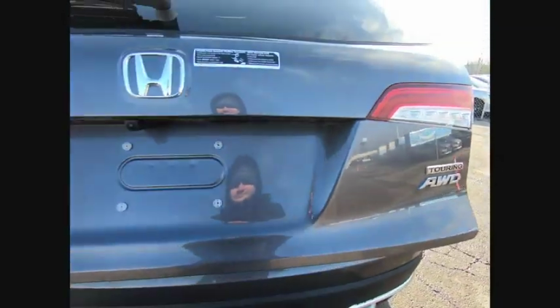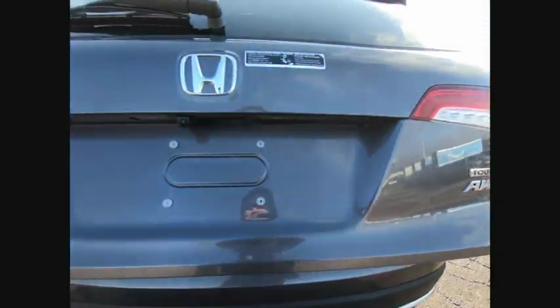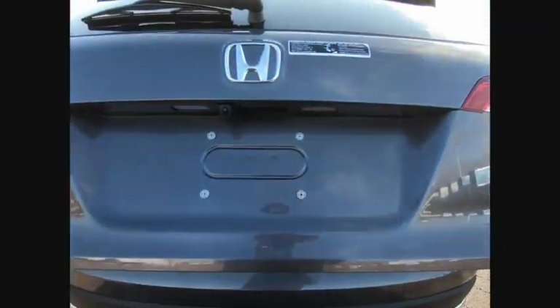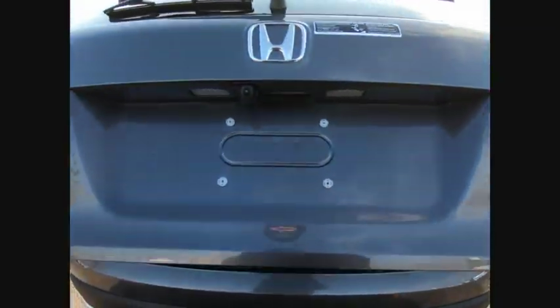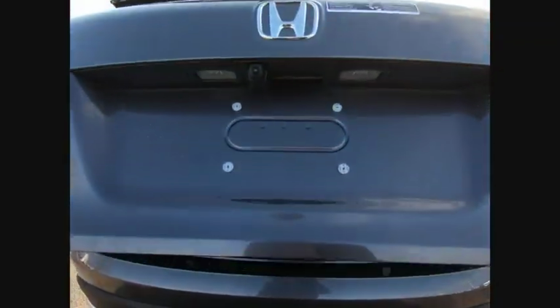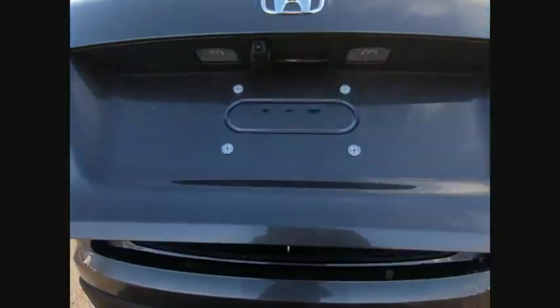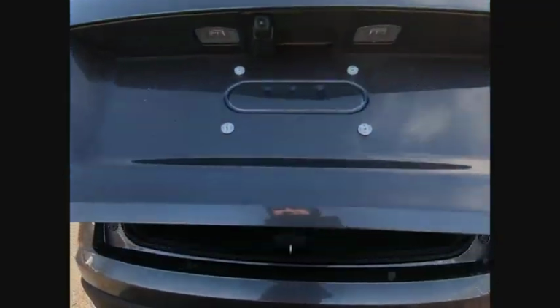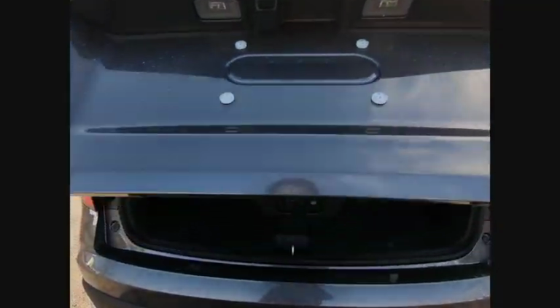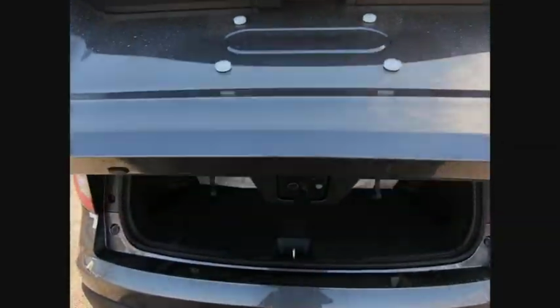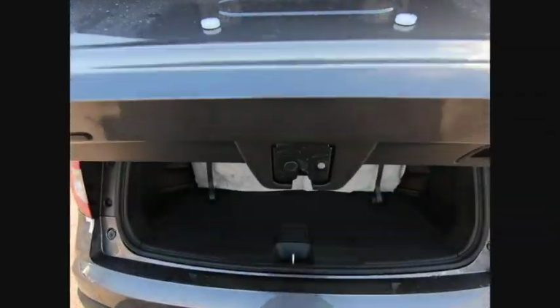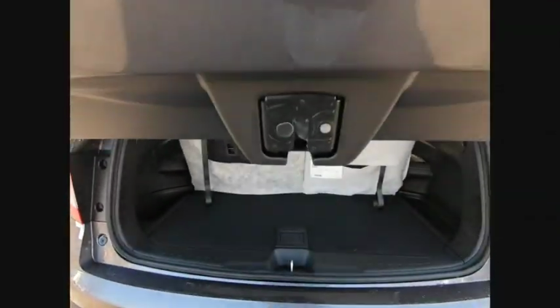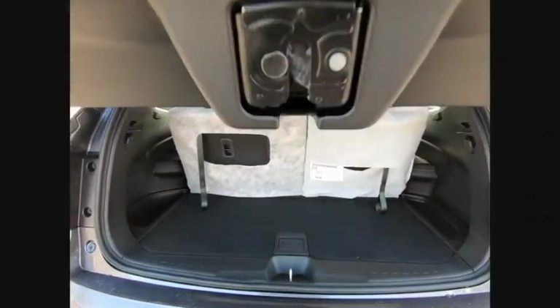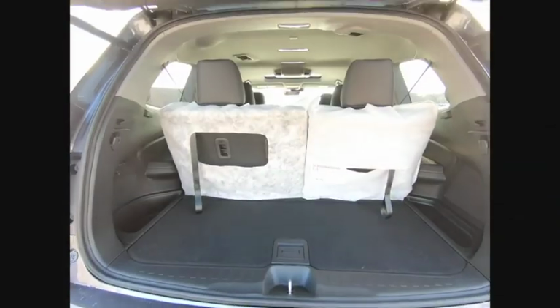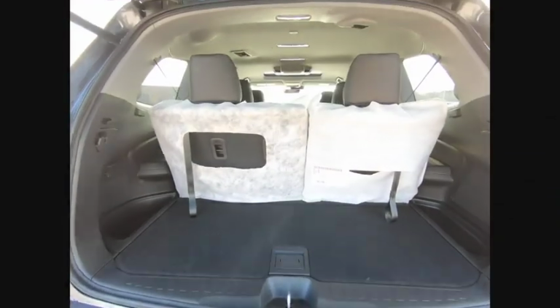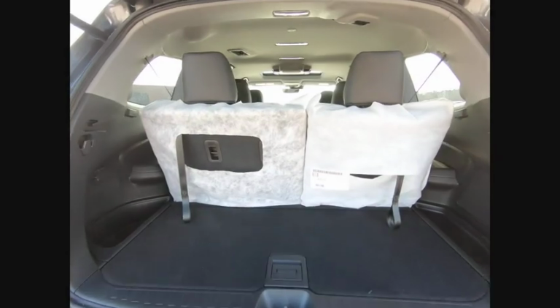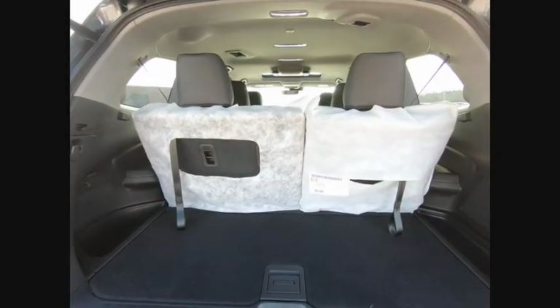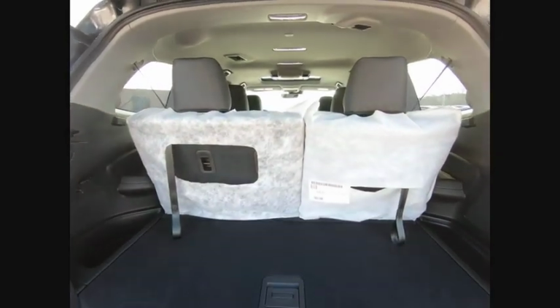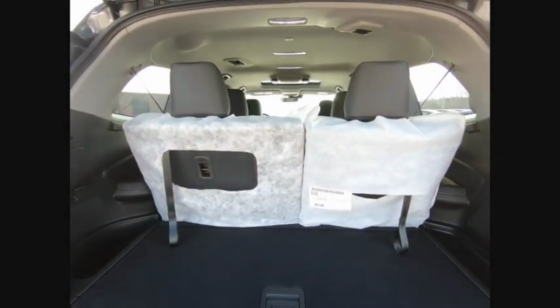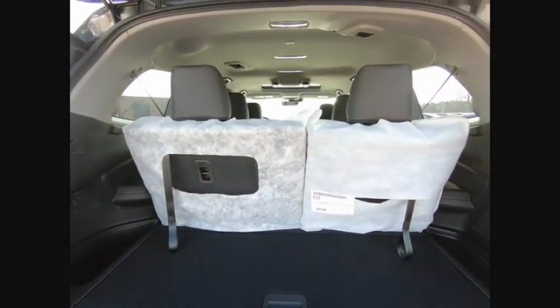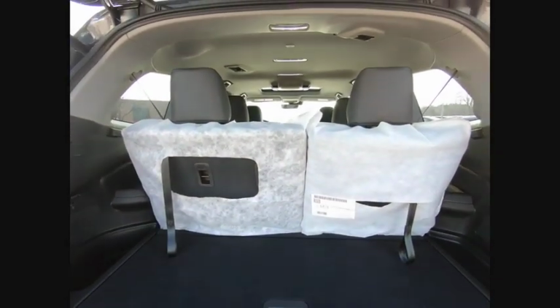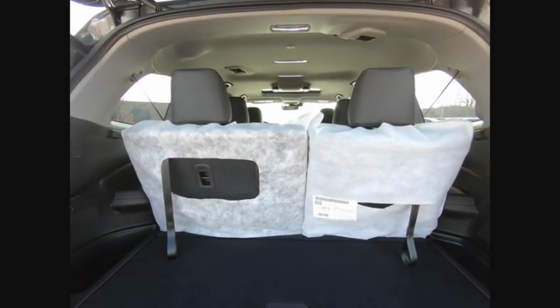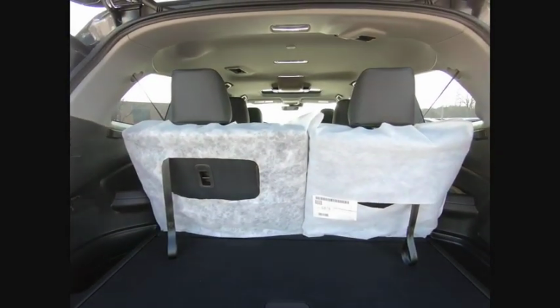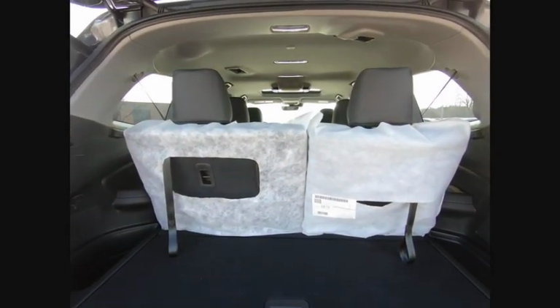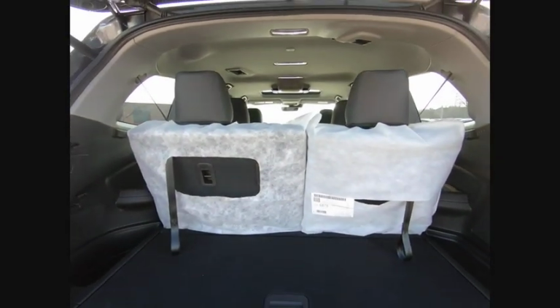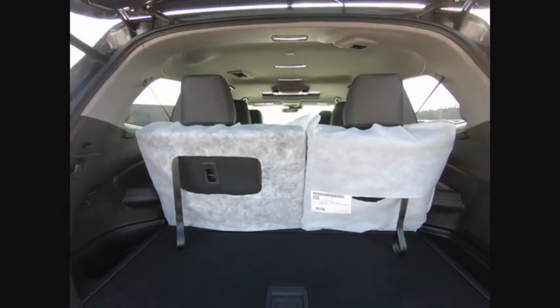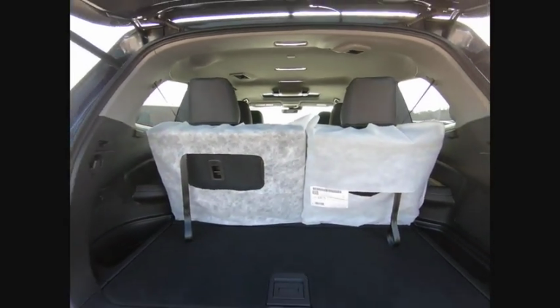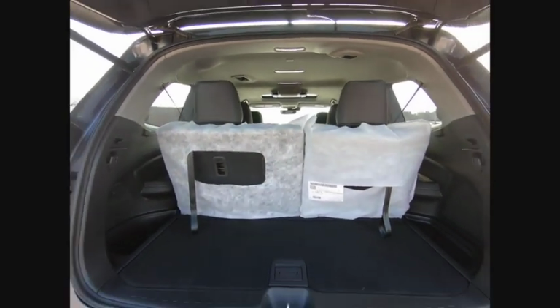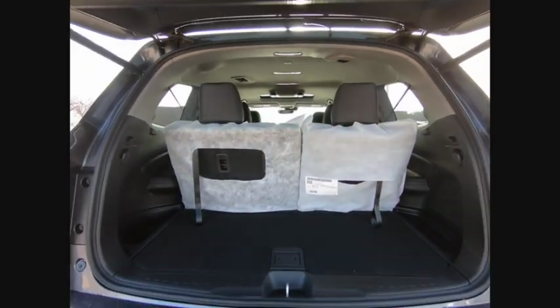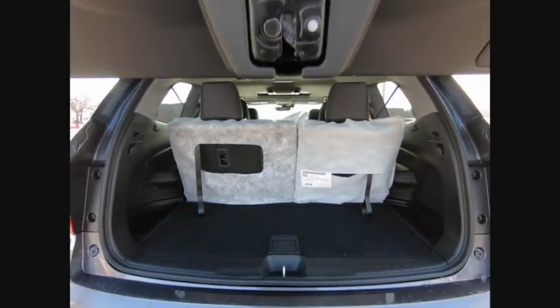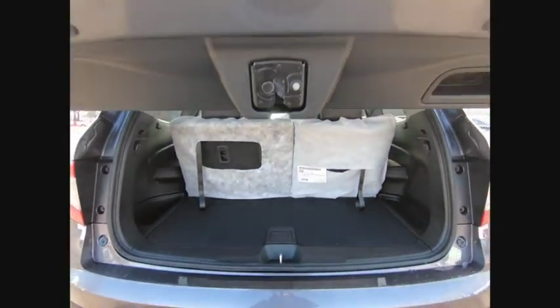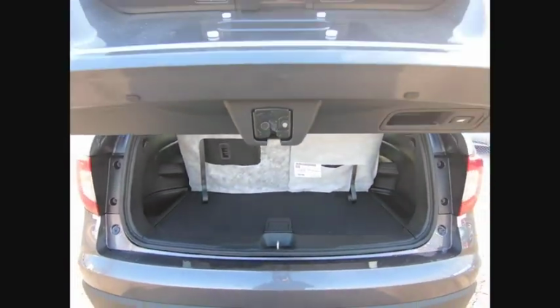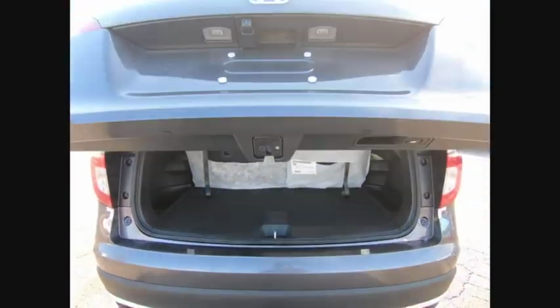Remote keyless entry, fog lights, speed control, four wheel disc brakes, power moonroof.